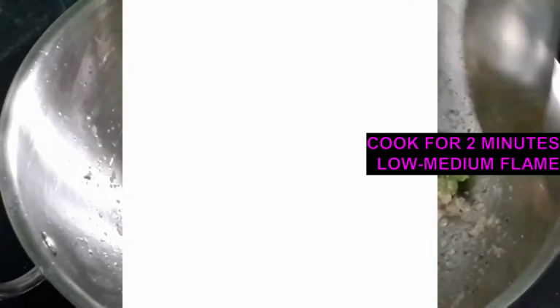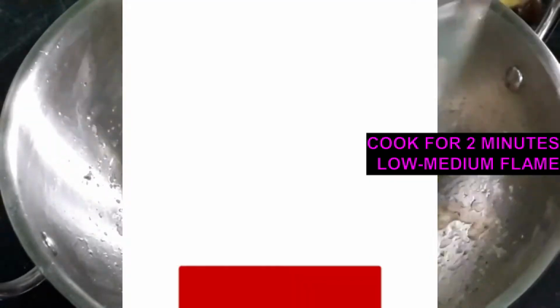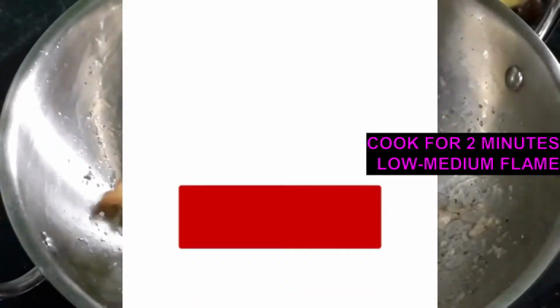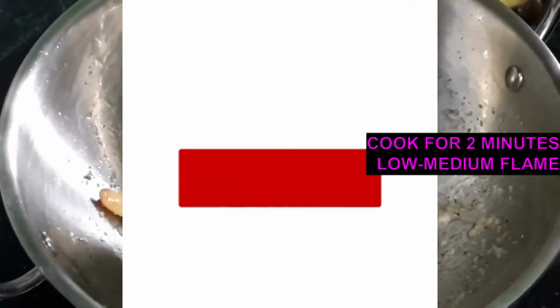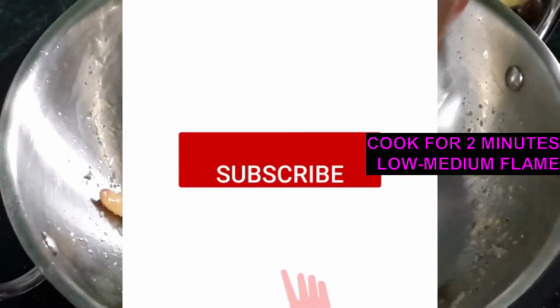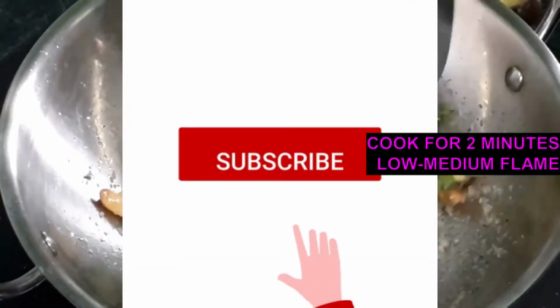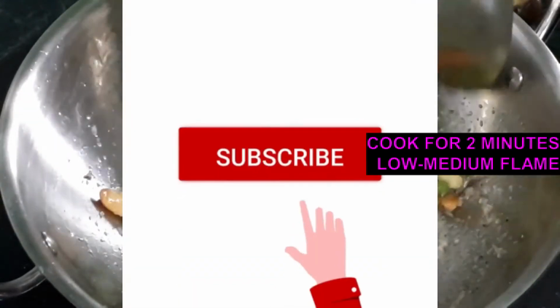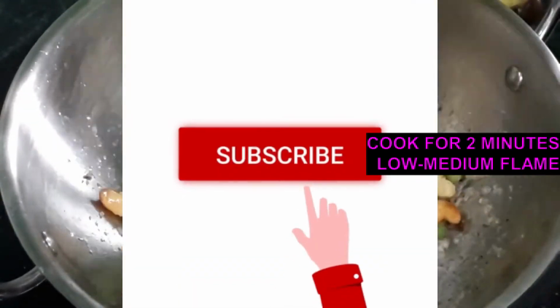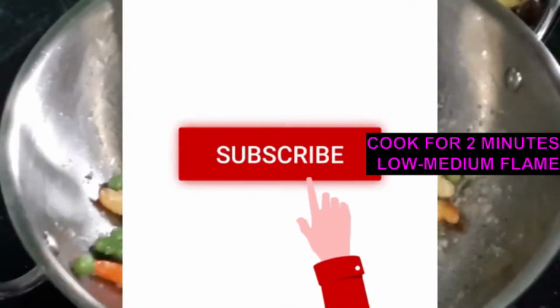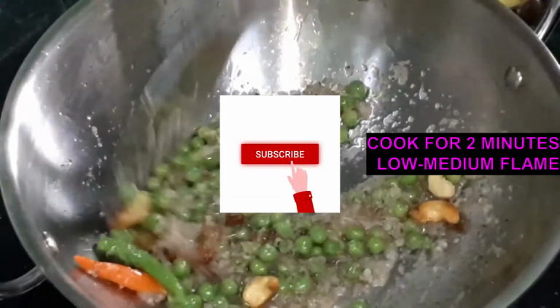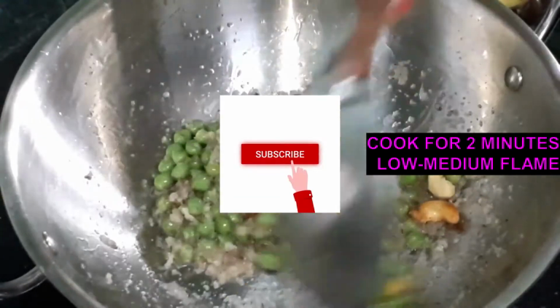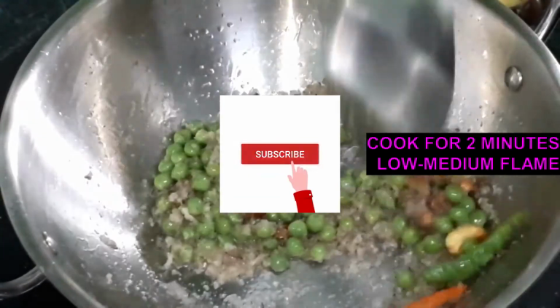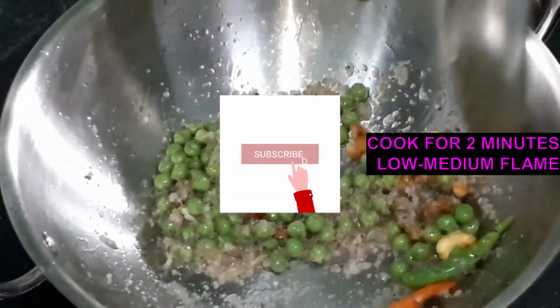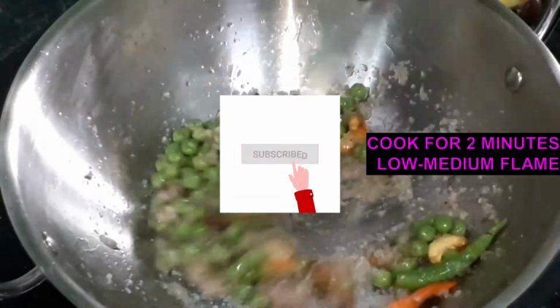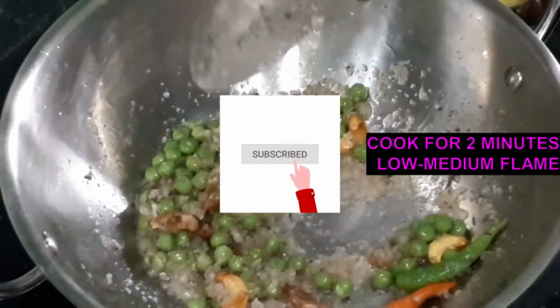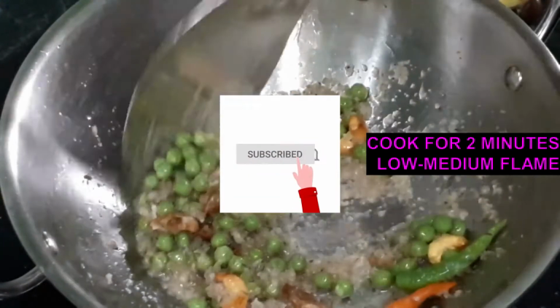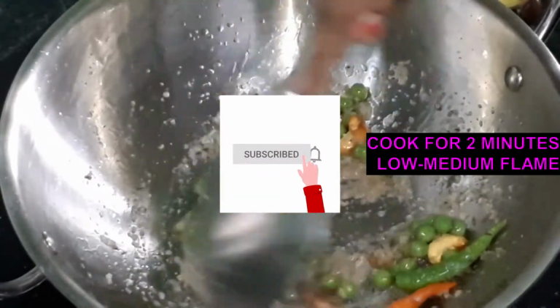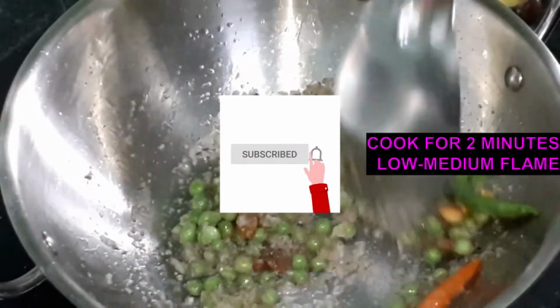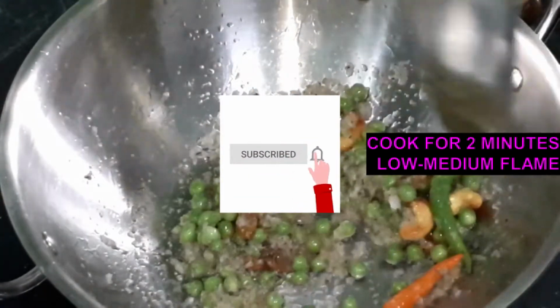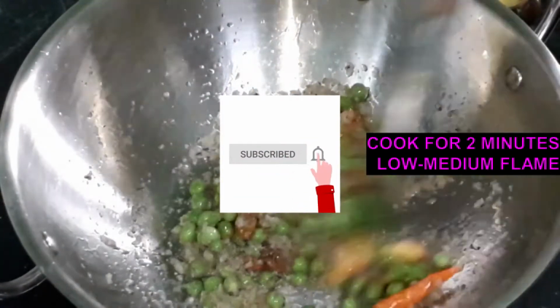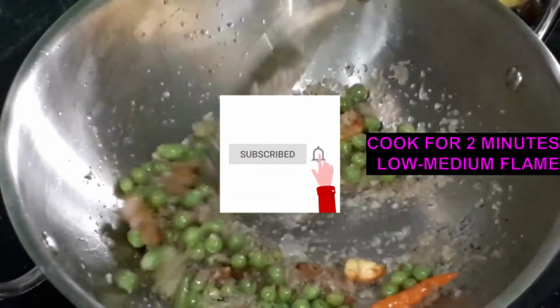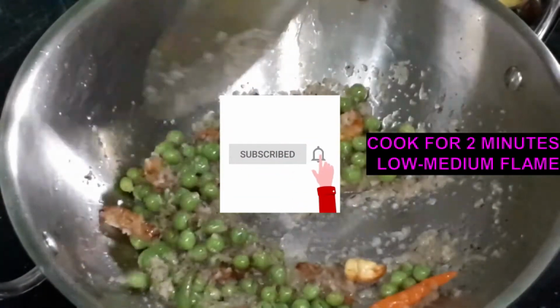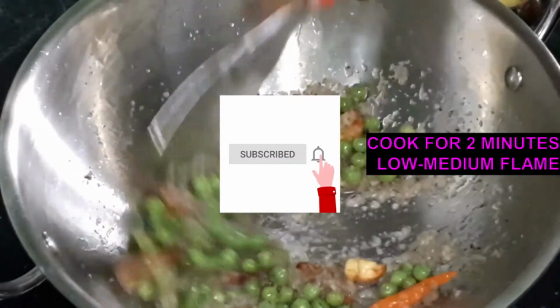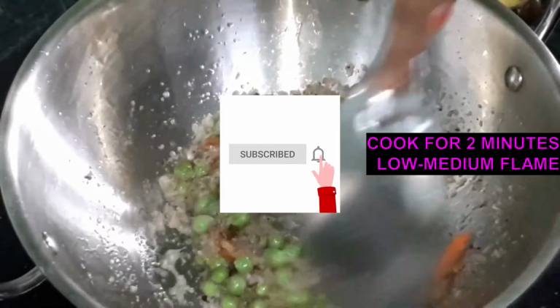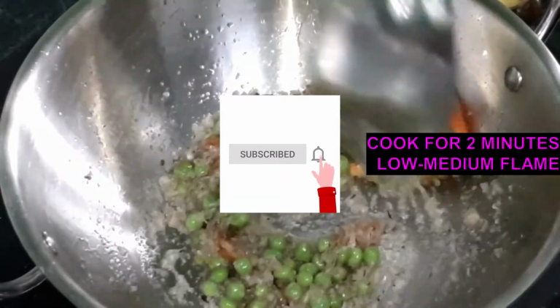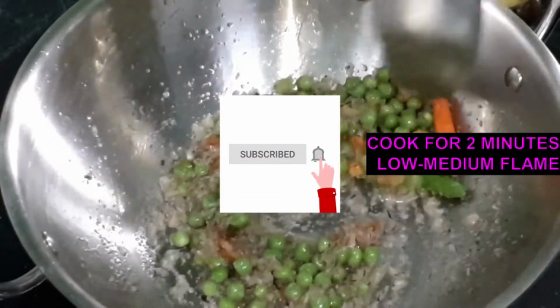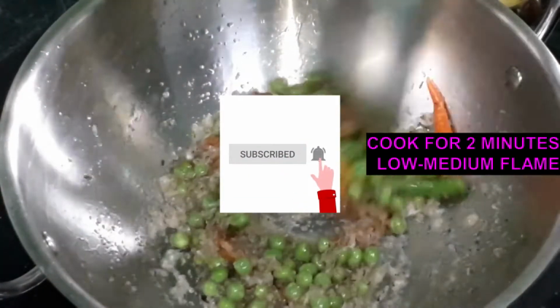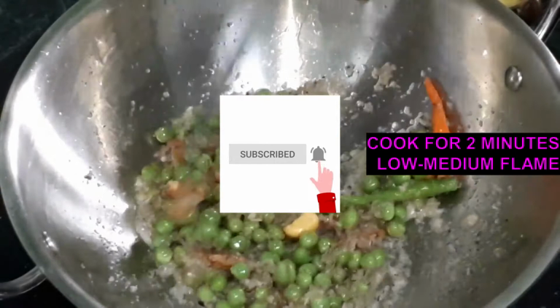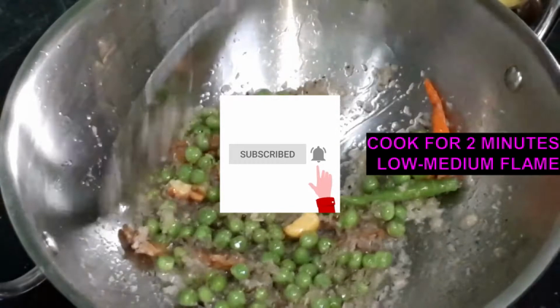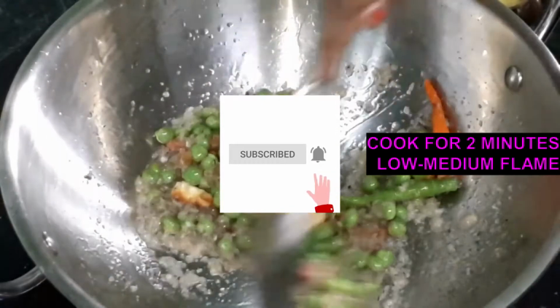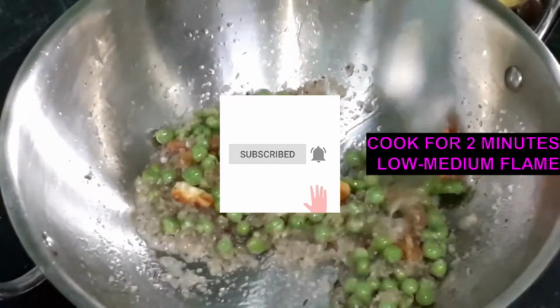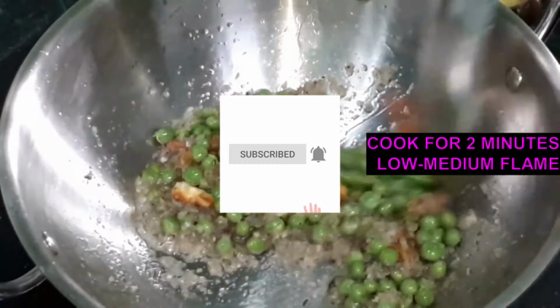For more videos, please subscribe to my channel and do not forget to click the bell icon.